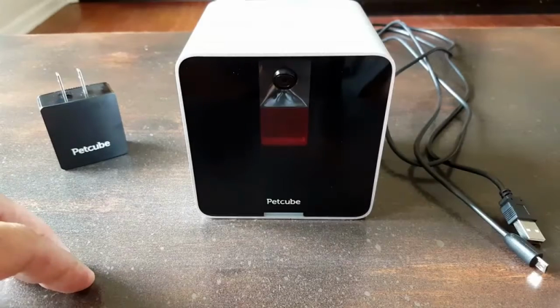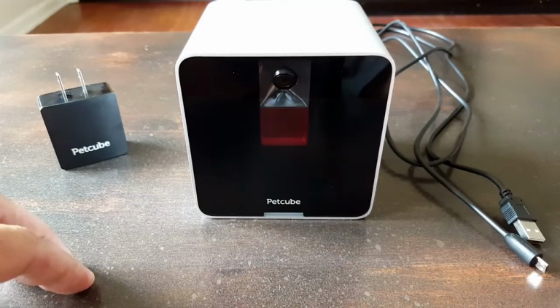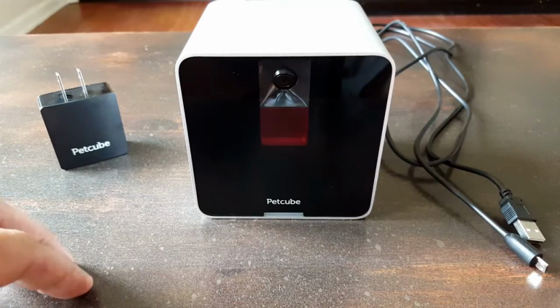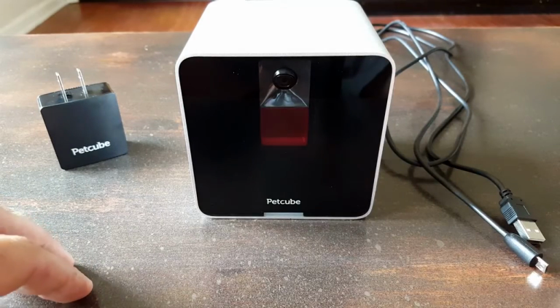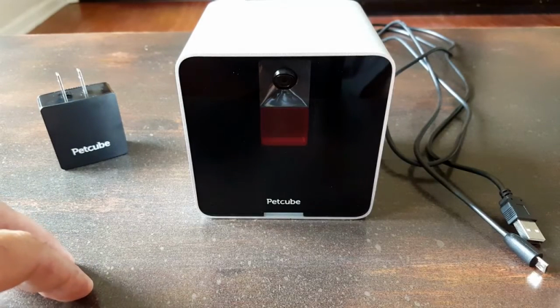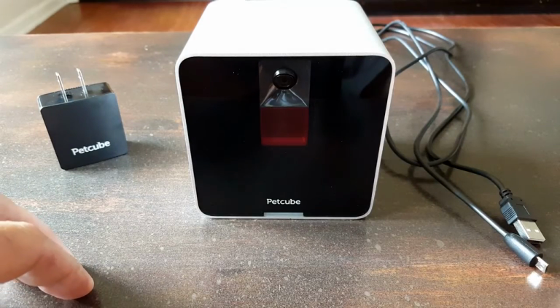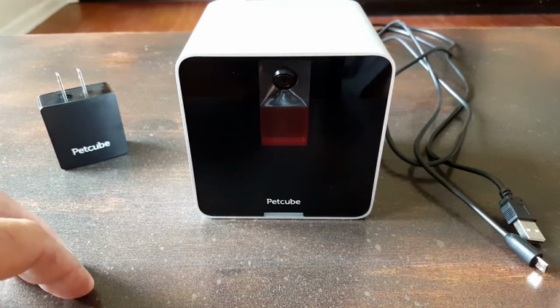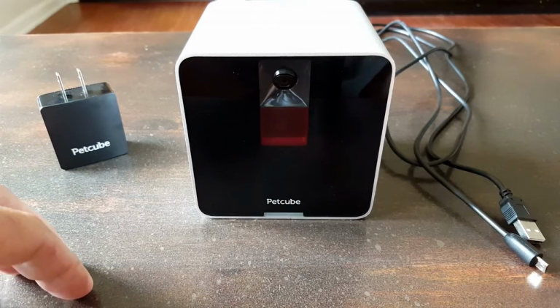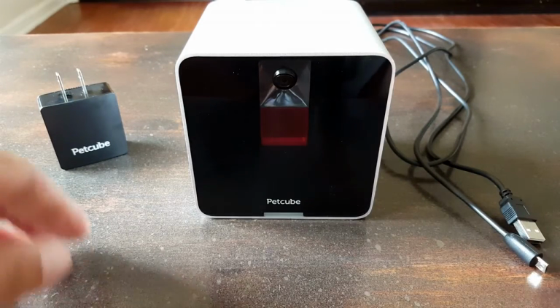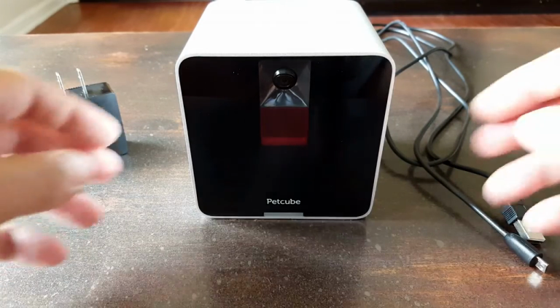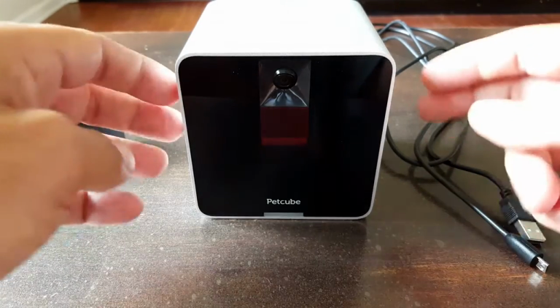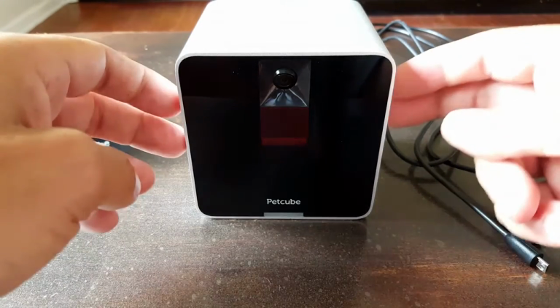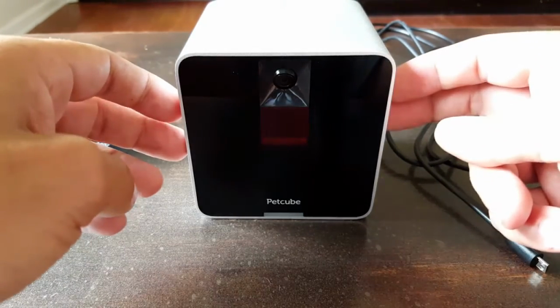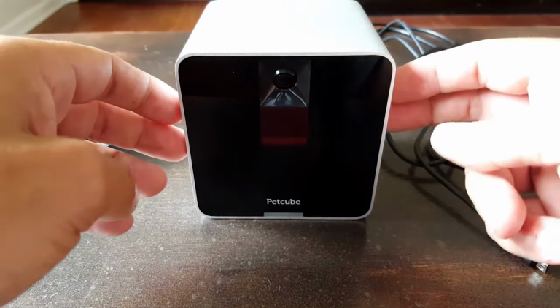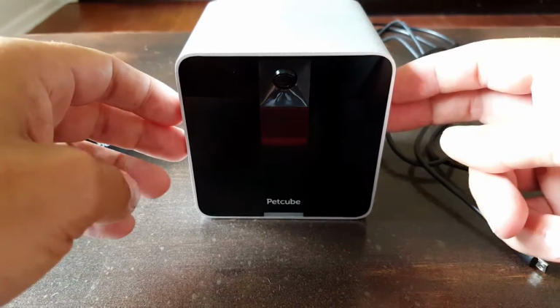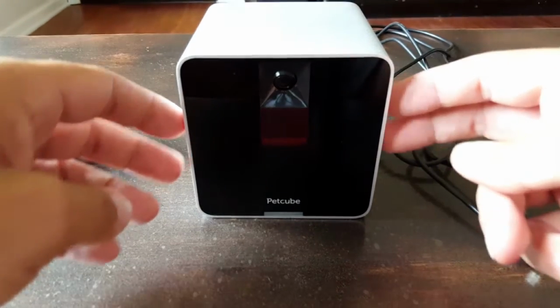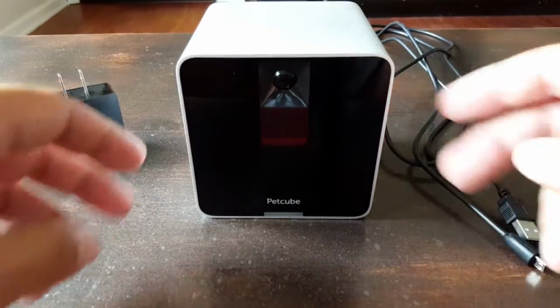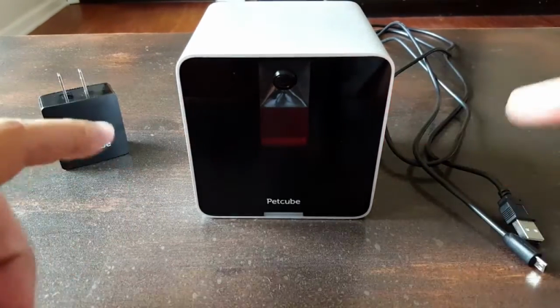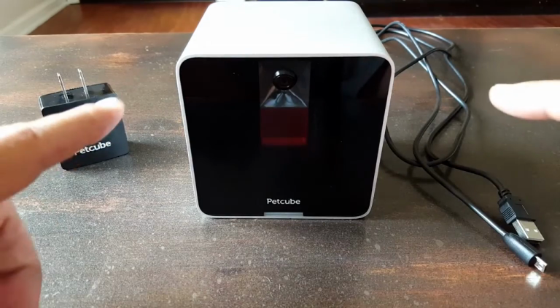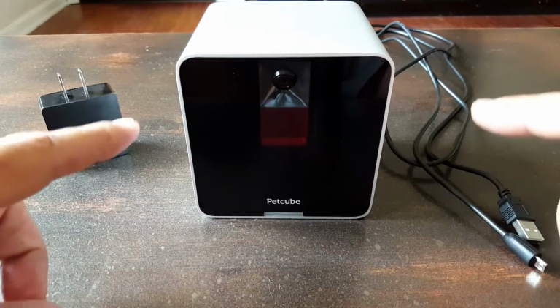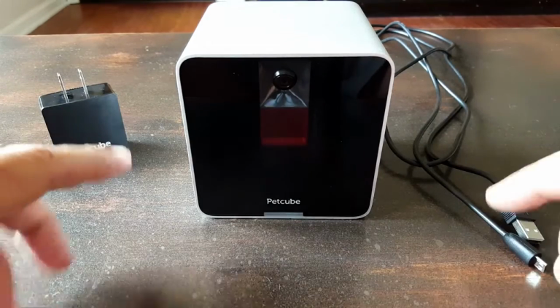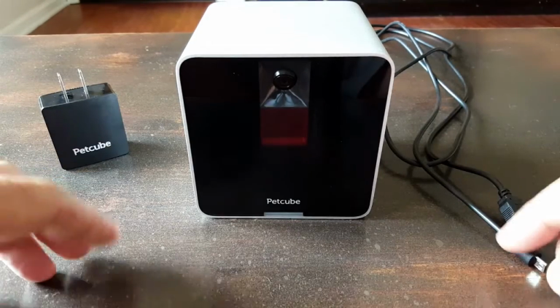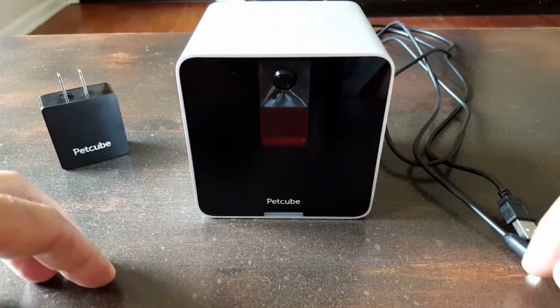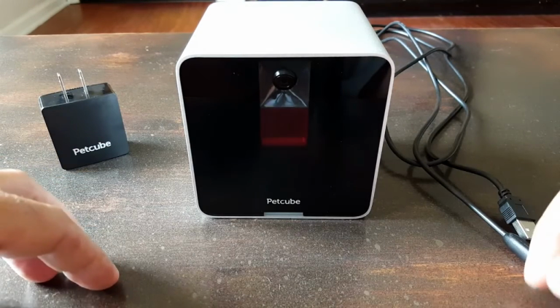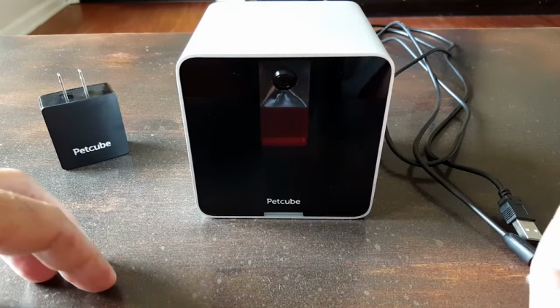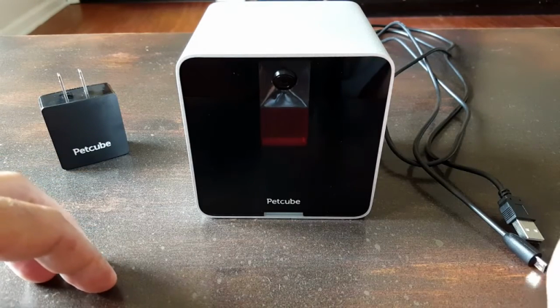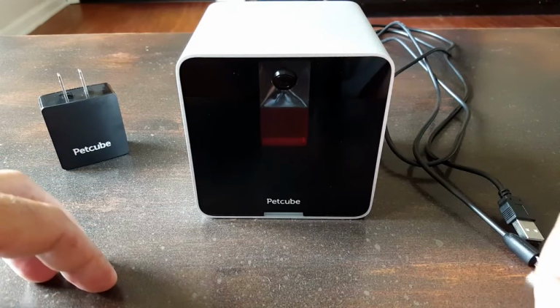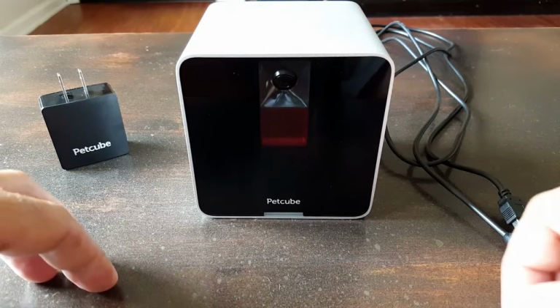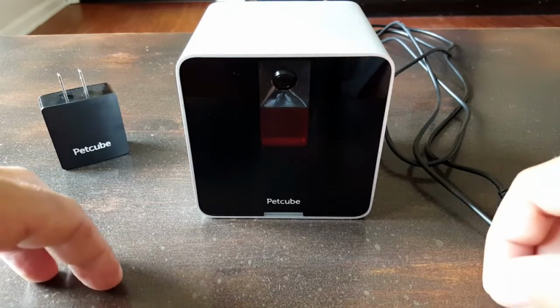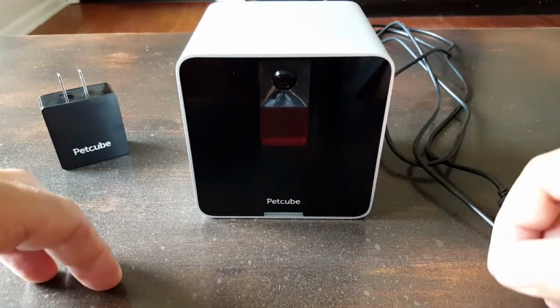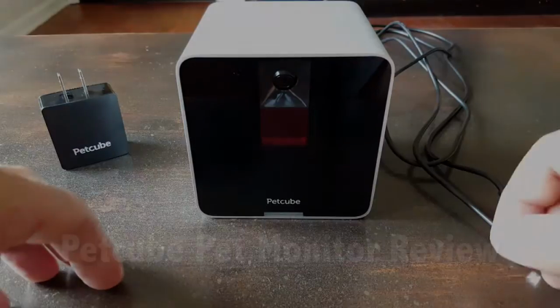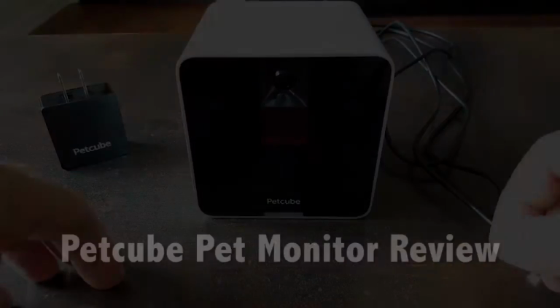Hello, it's Elder here, and today I wanted to share a bit of information with you about this pretty cool gadget called the PetCube.